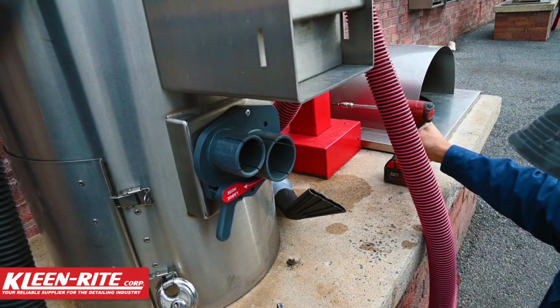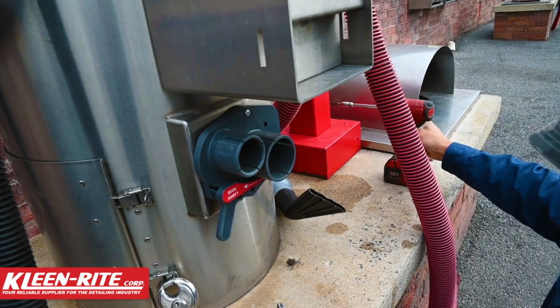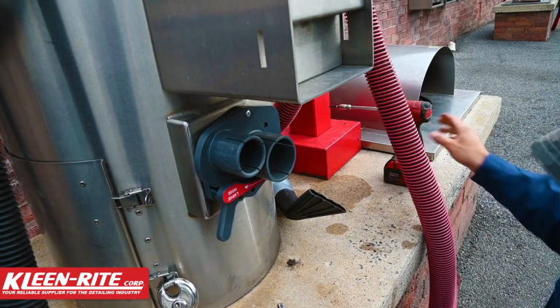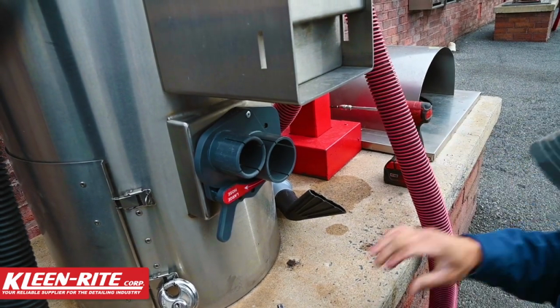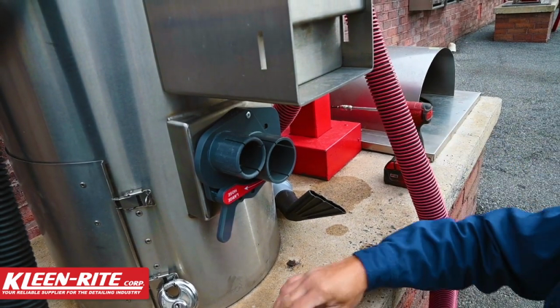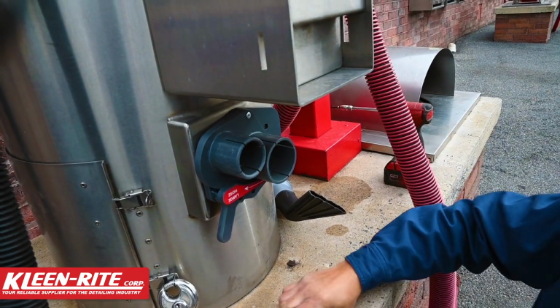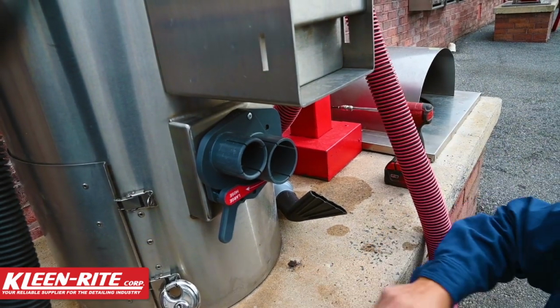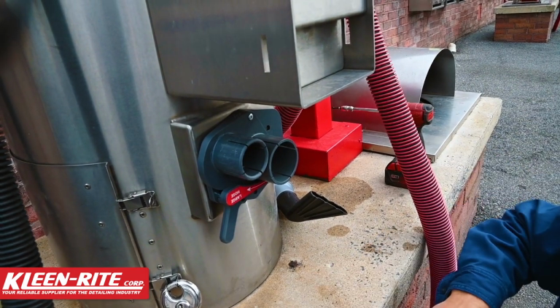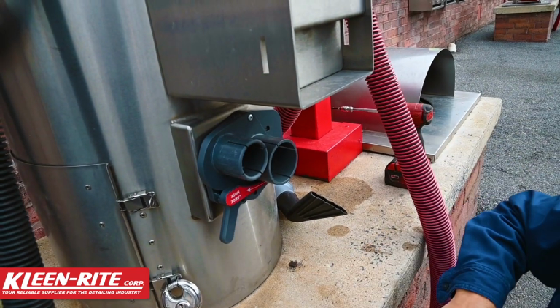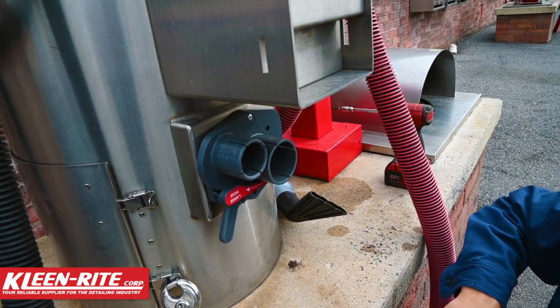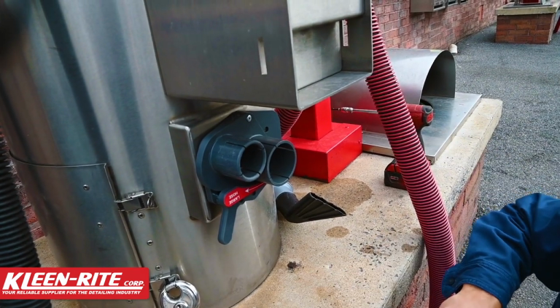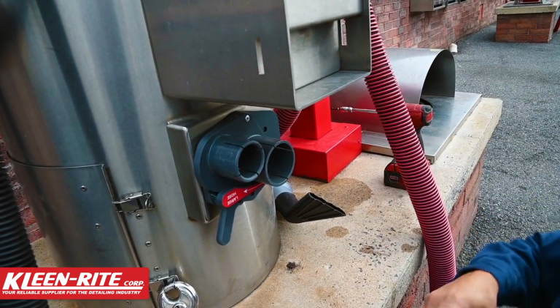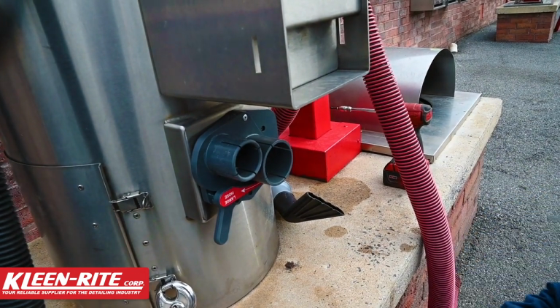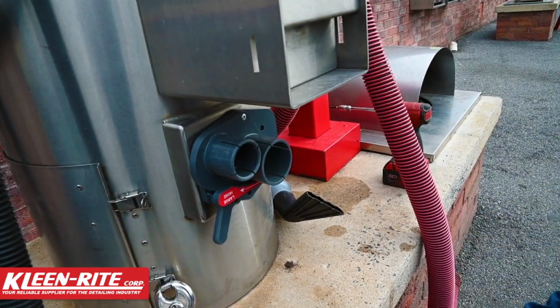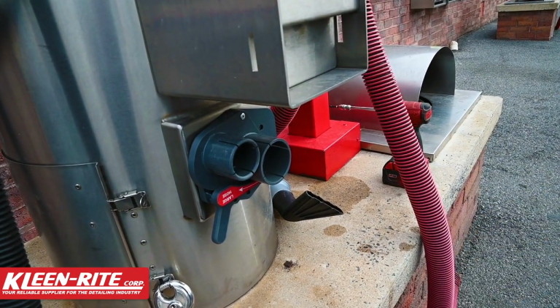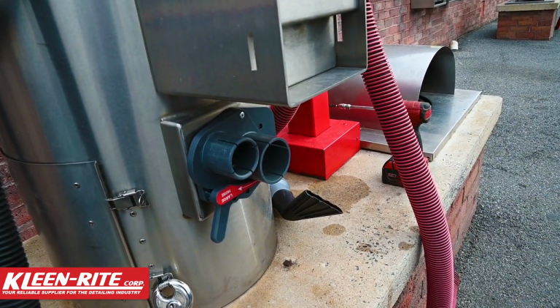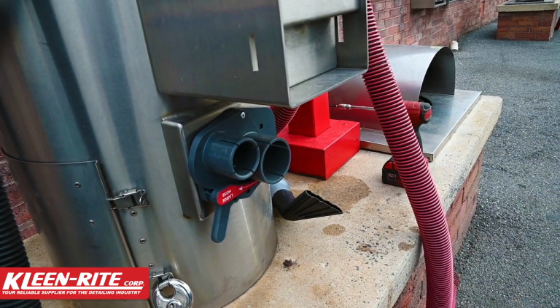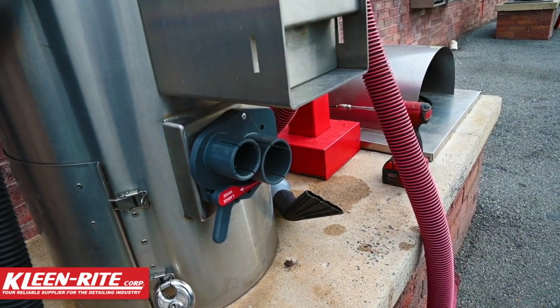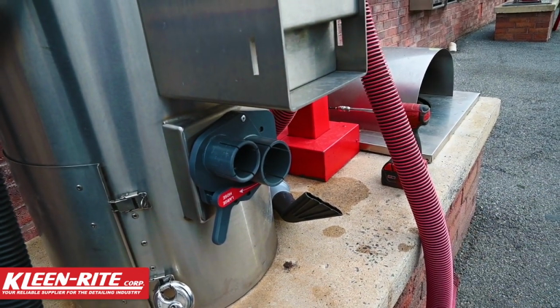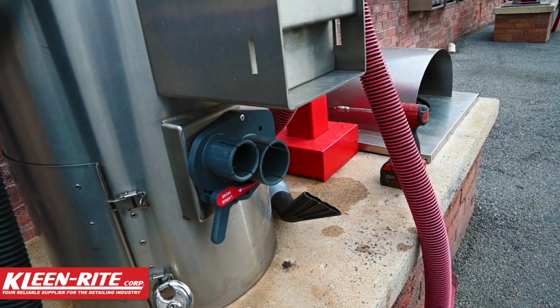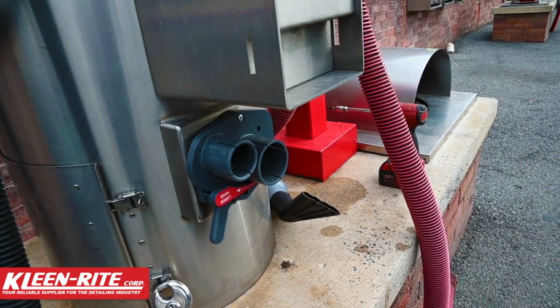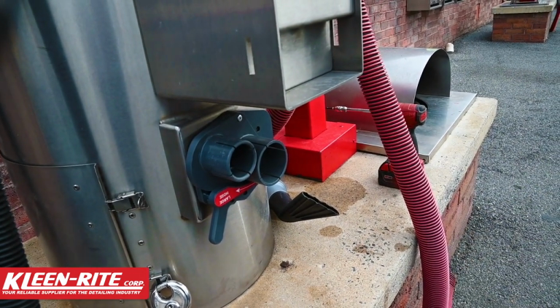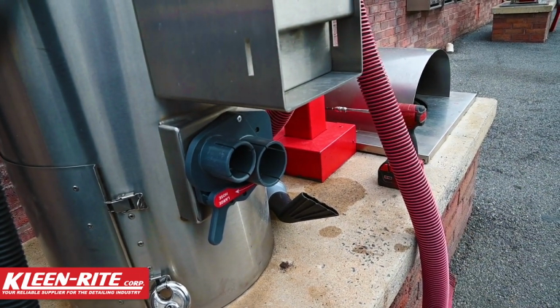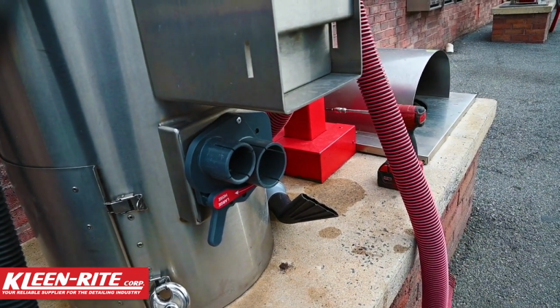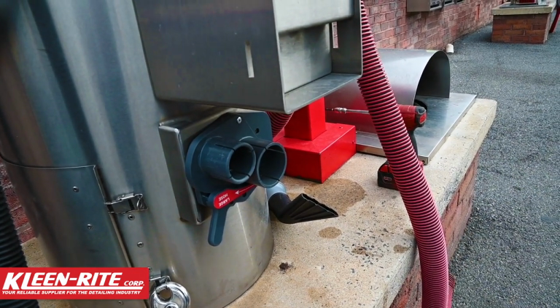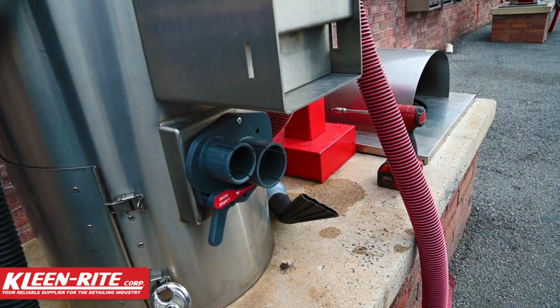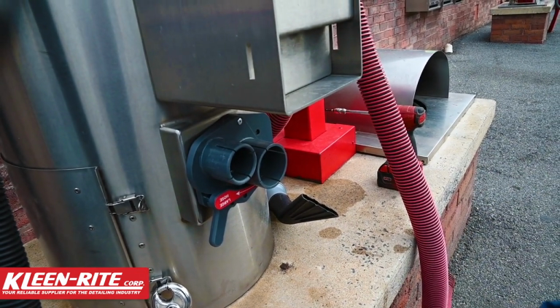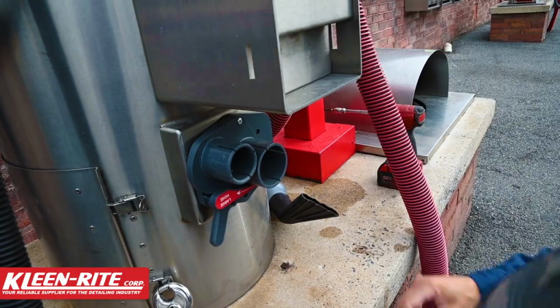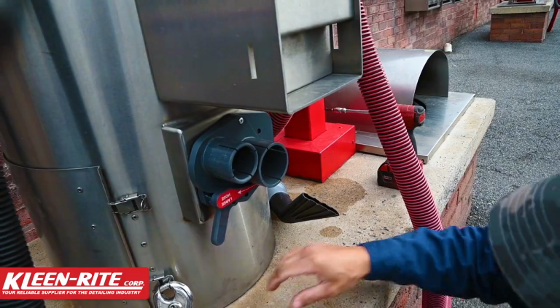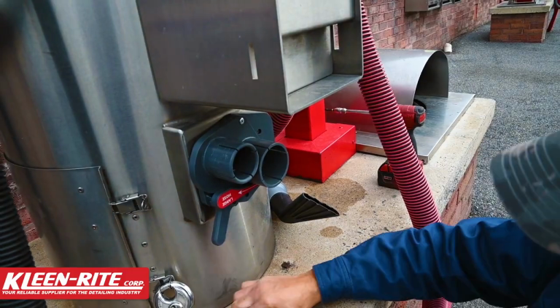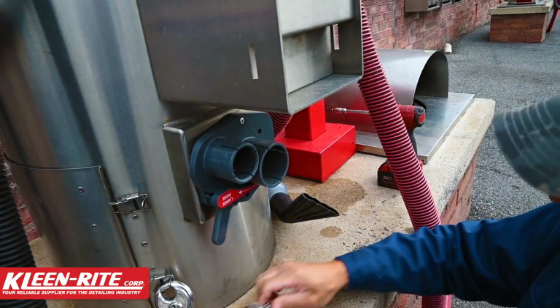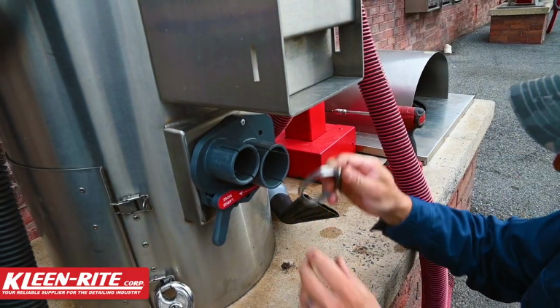All right, so we got the douler installed. I'm going to get my hoses back on and we're going to call this job done.